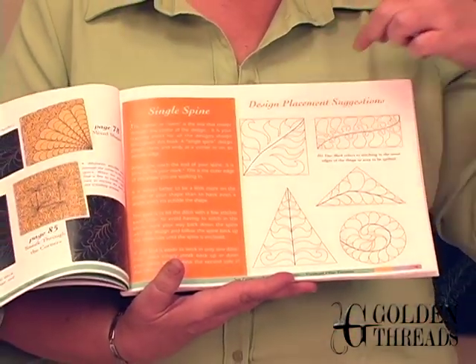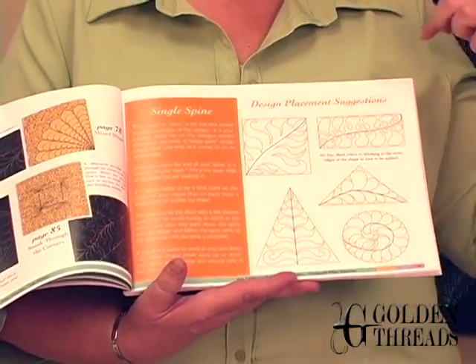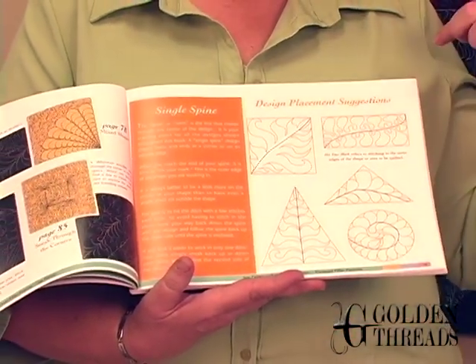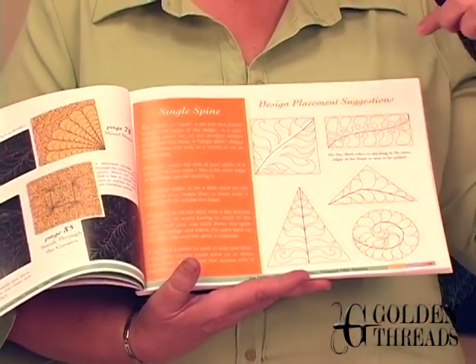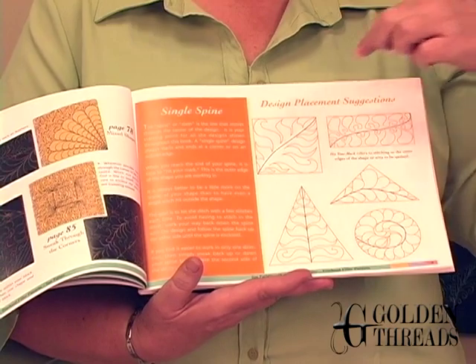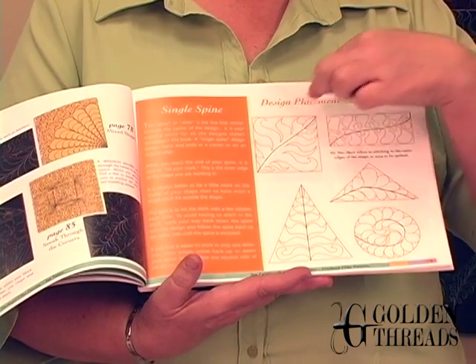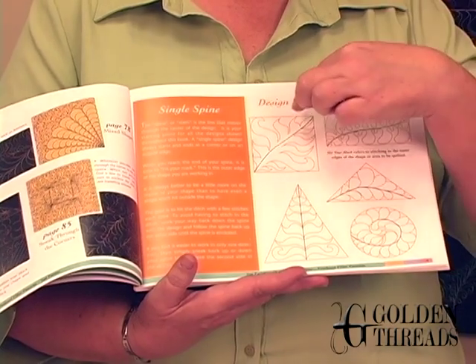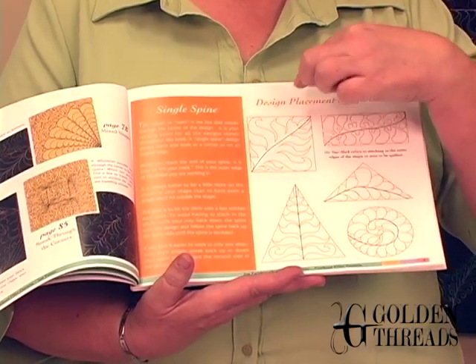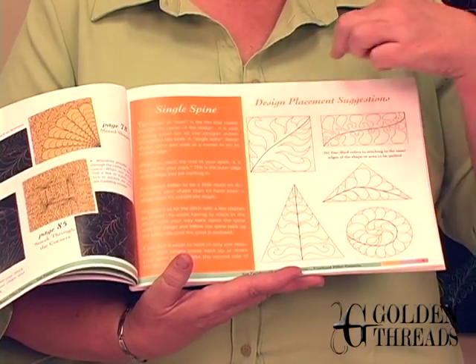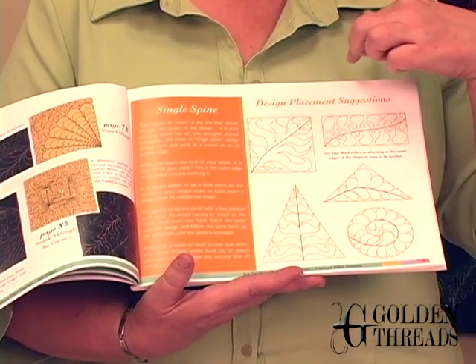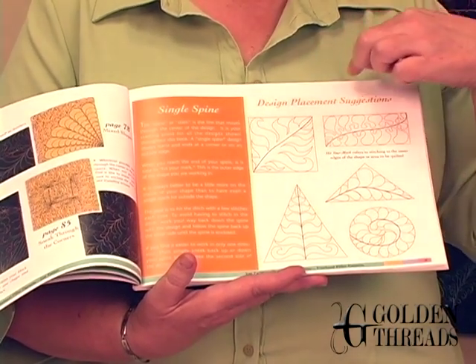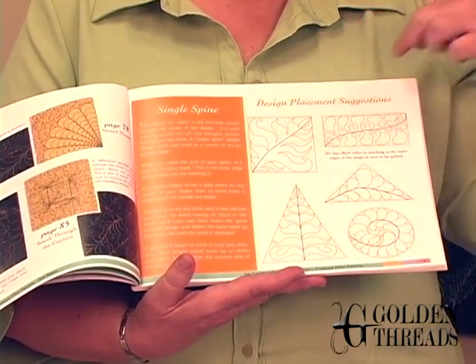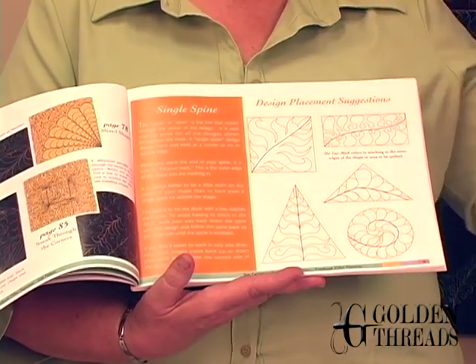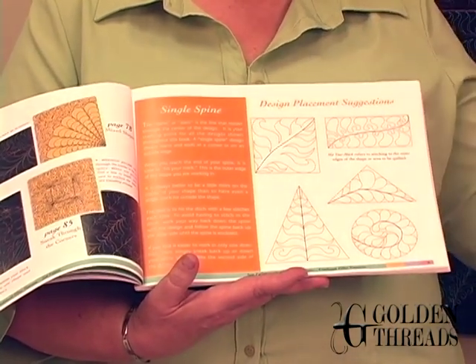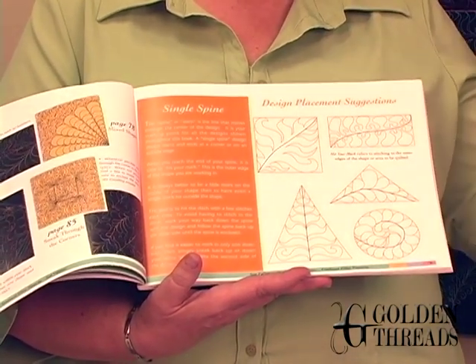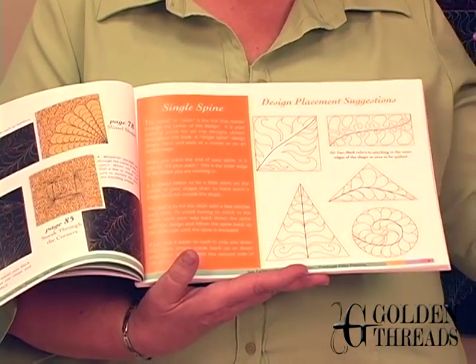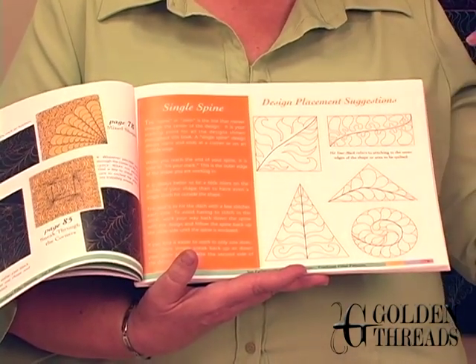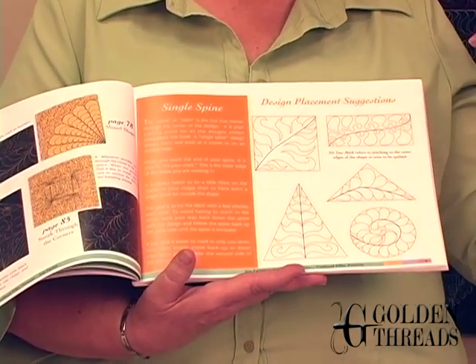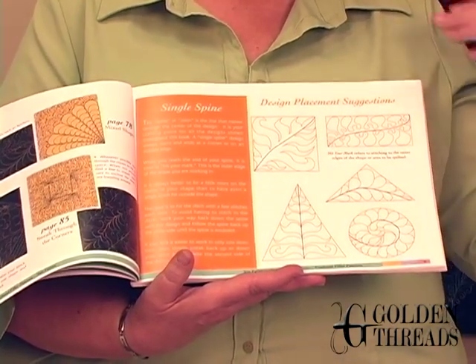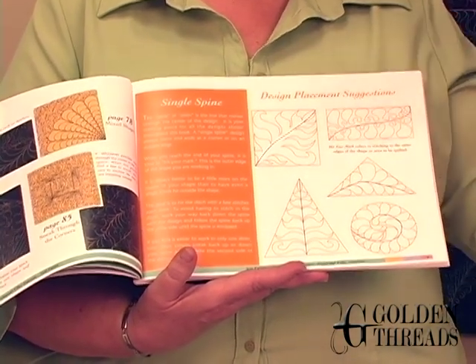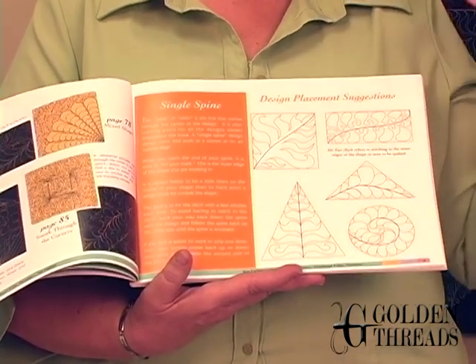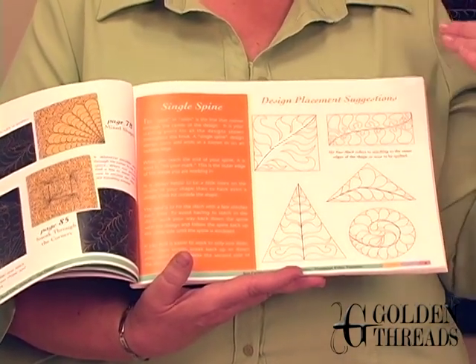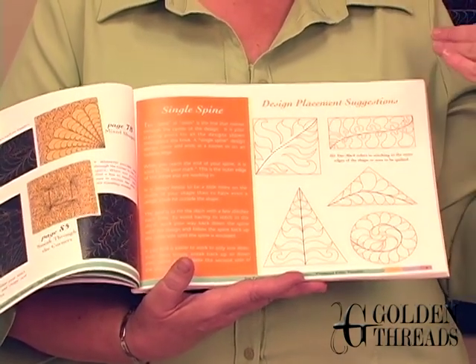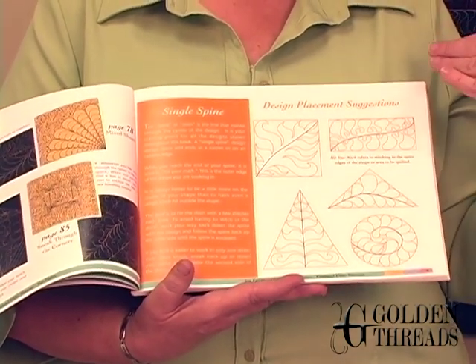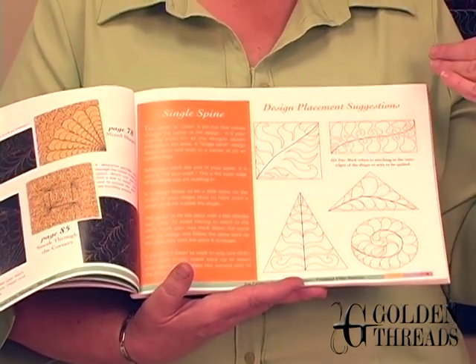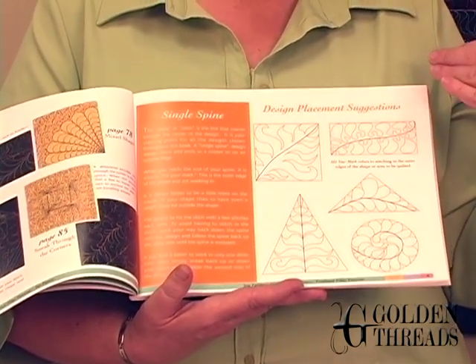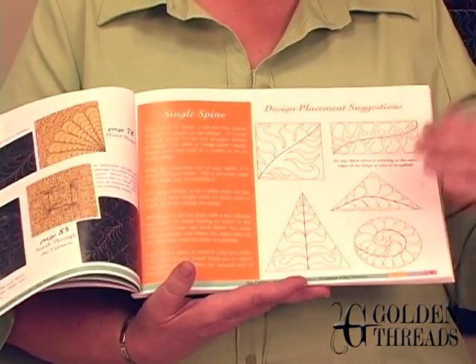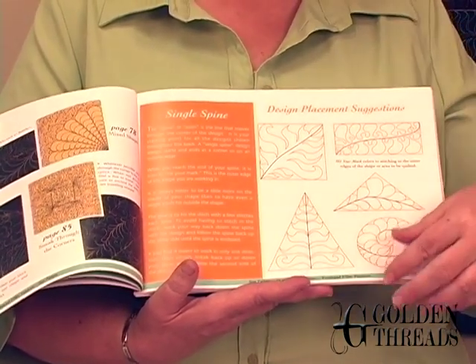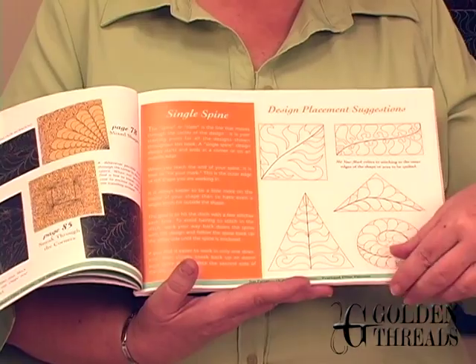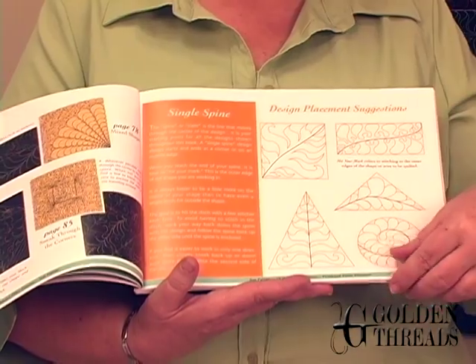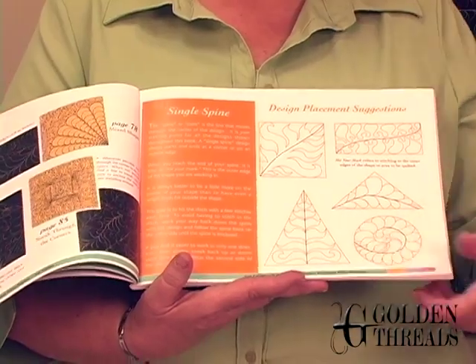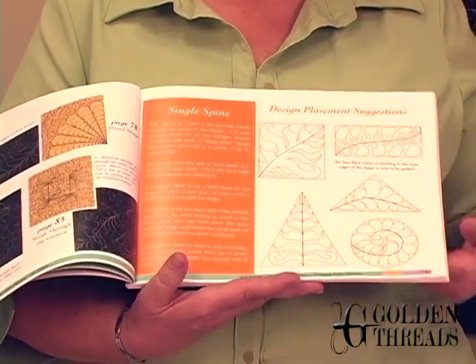Do the stem, down one side, up the other, onto your next section. So you're not having to stop and start while you're doing your quilting.